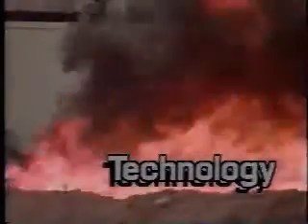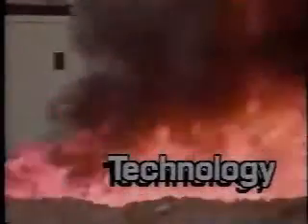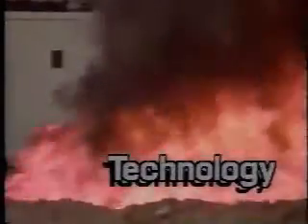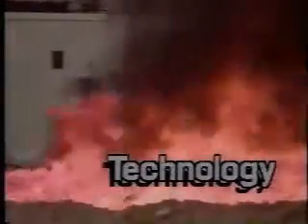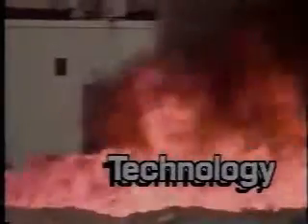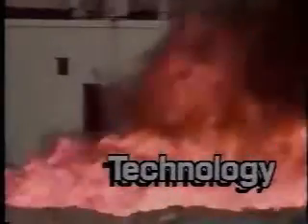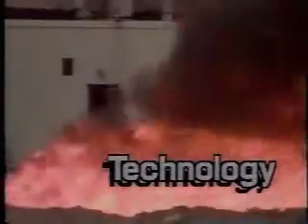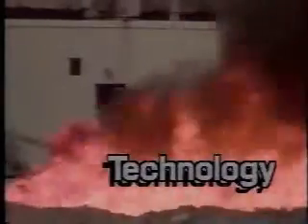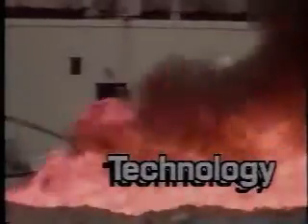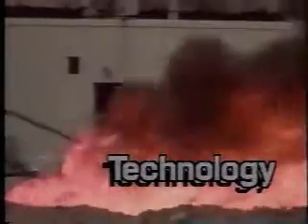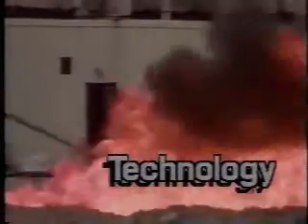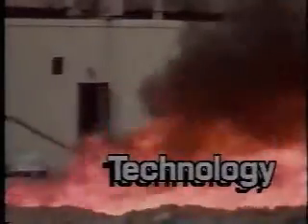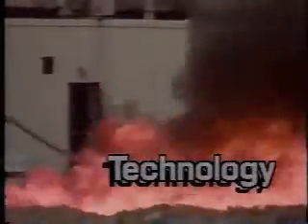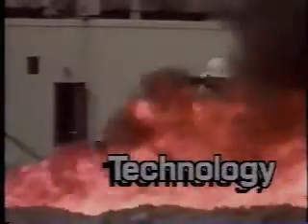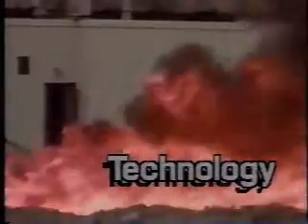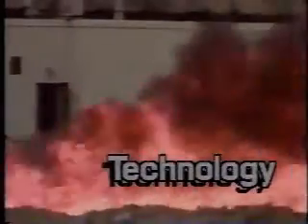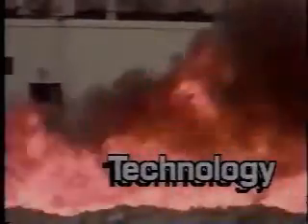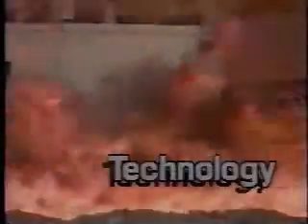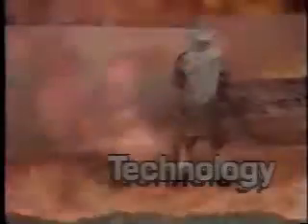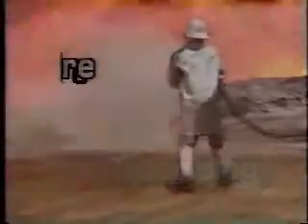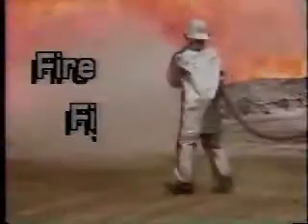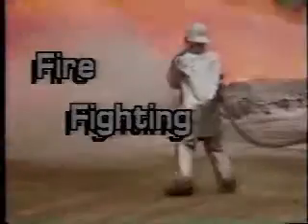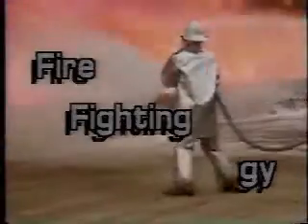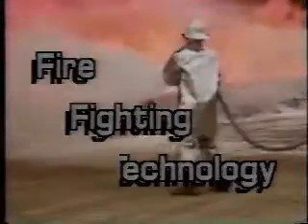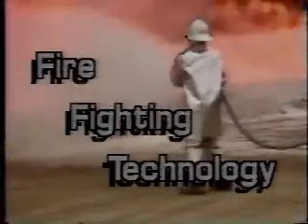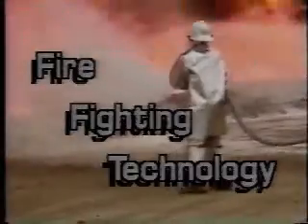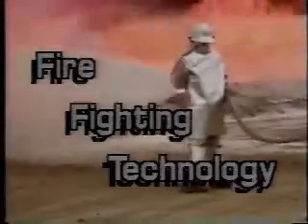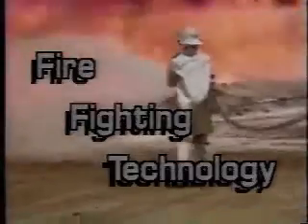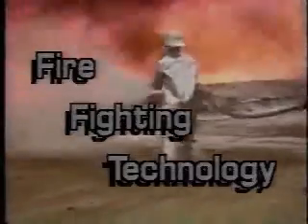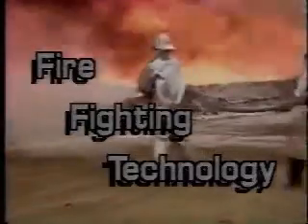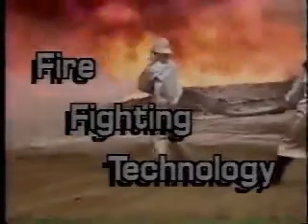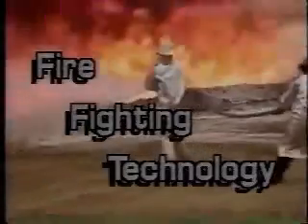Technology. Research. Testing. Custom driven fire fighting technology.